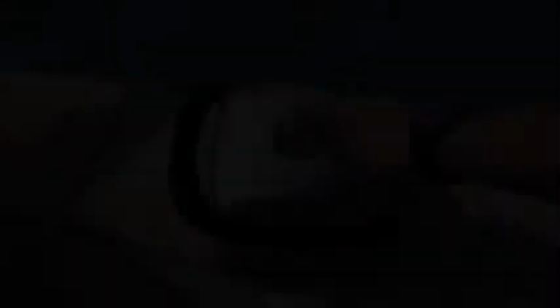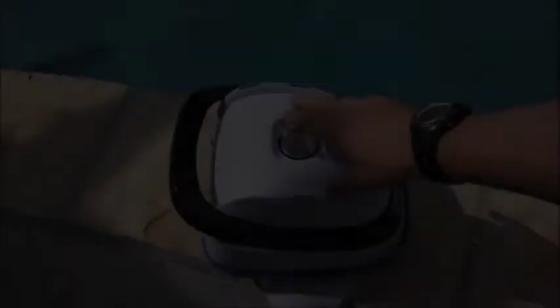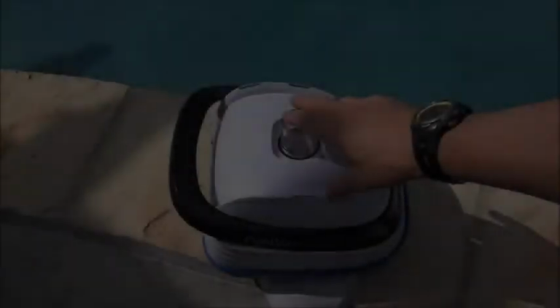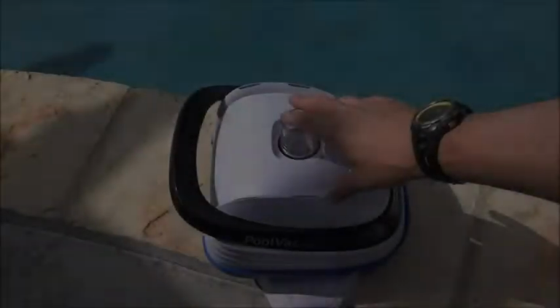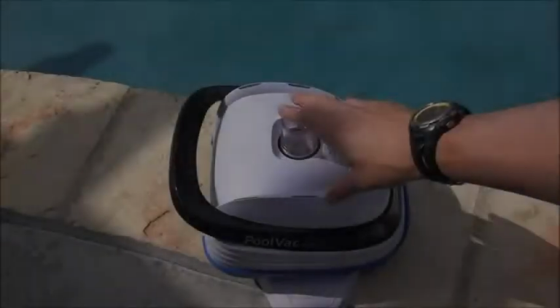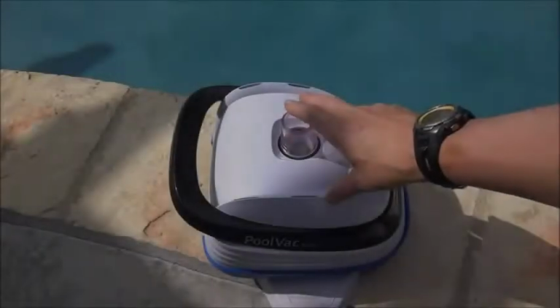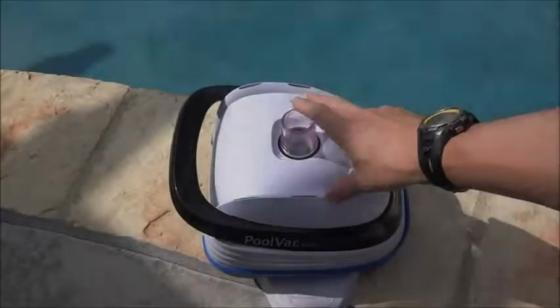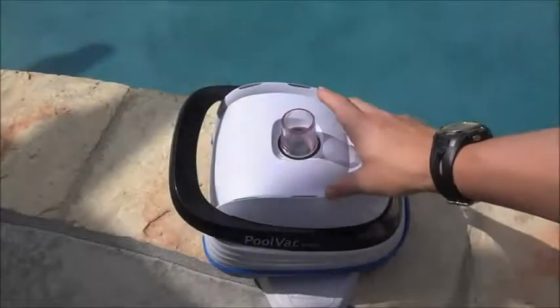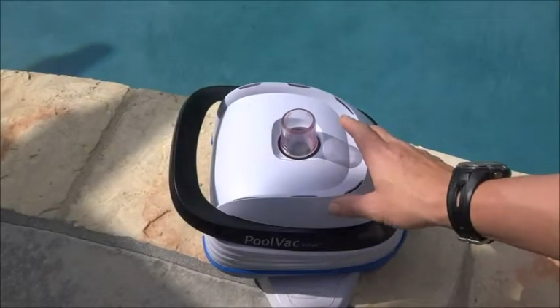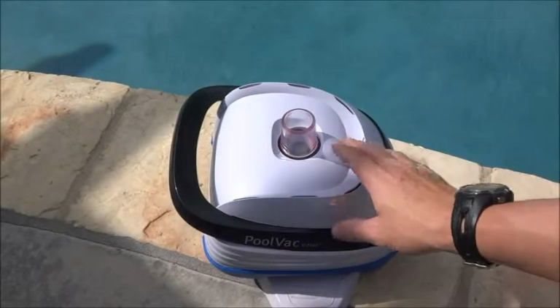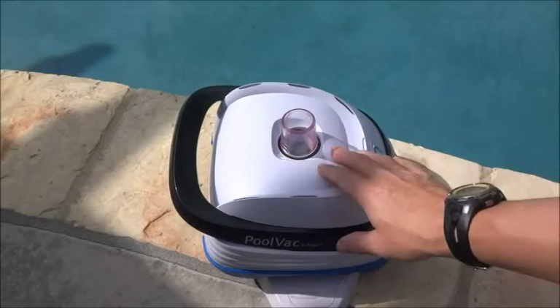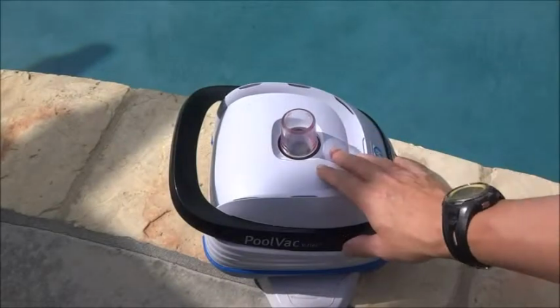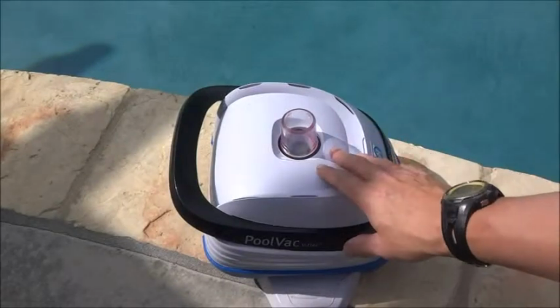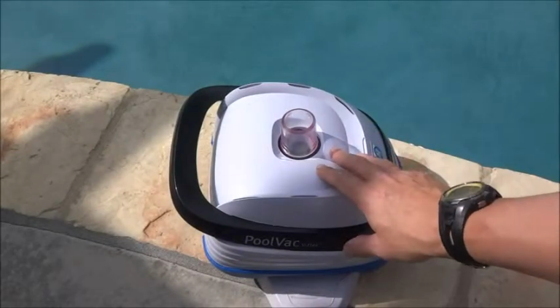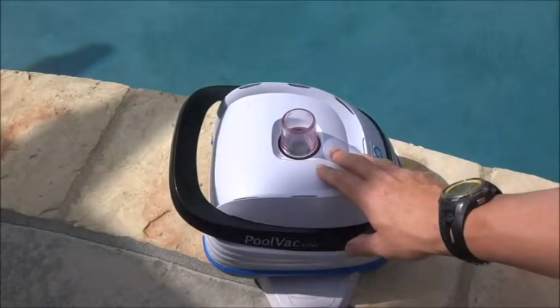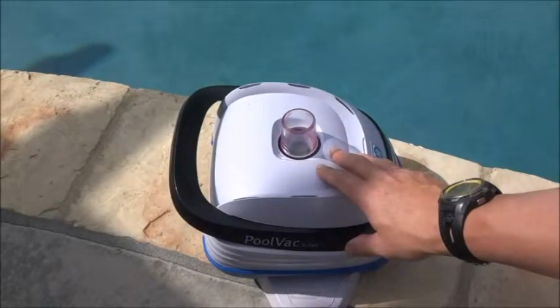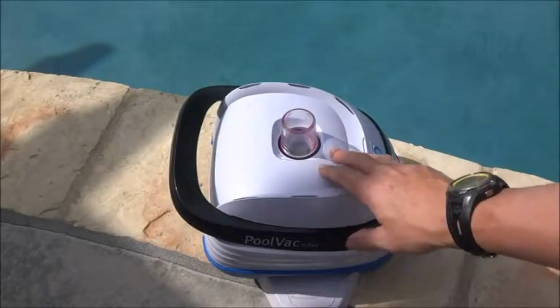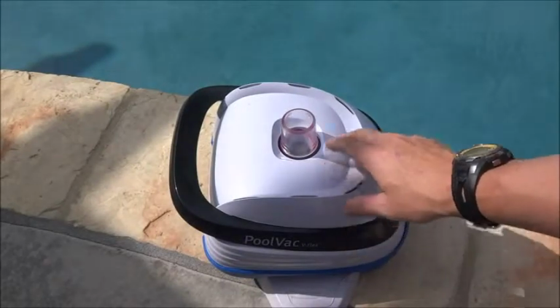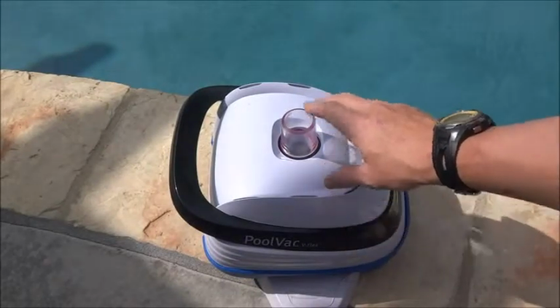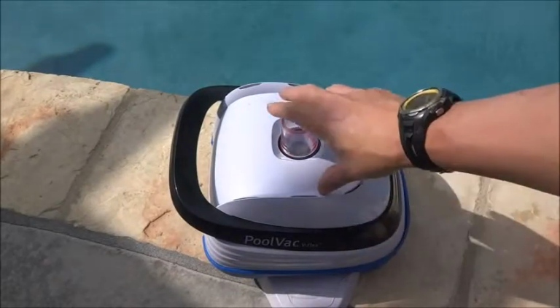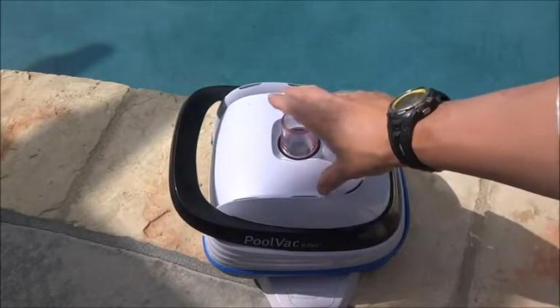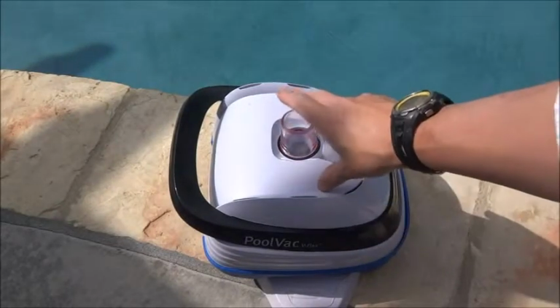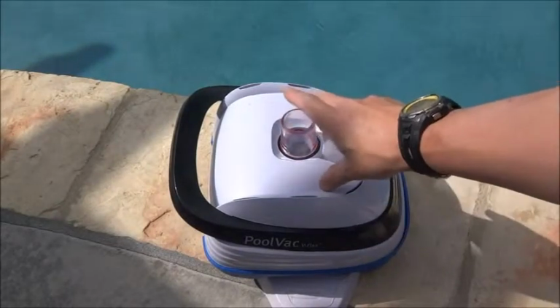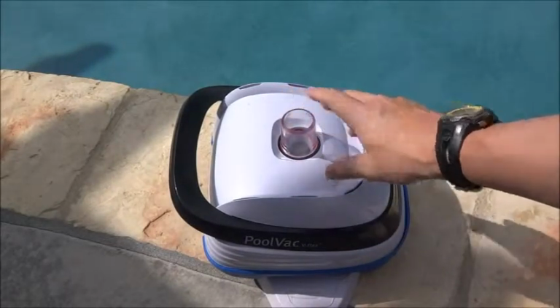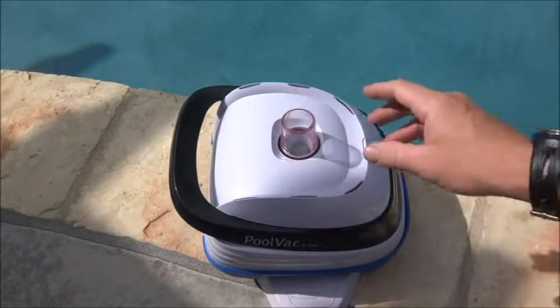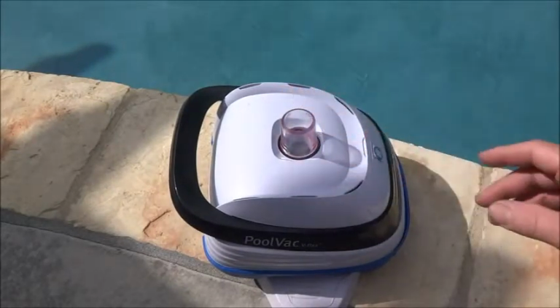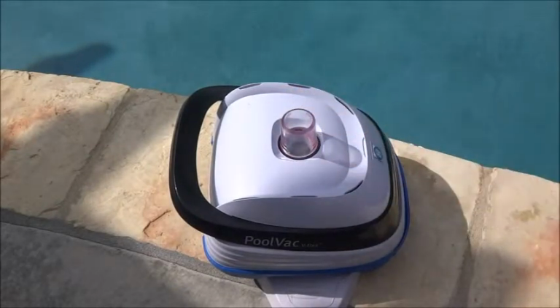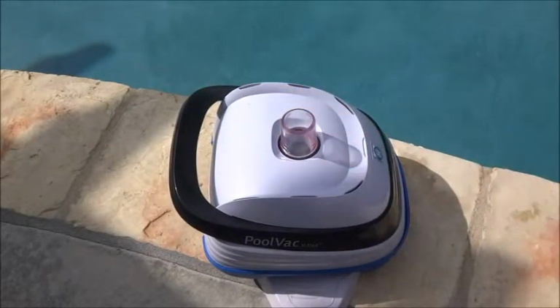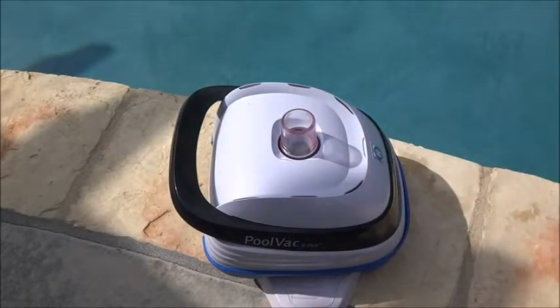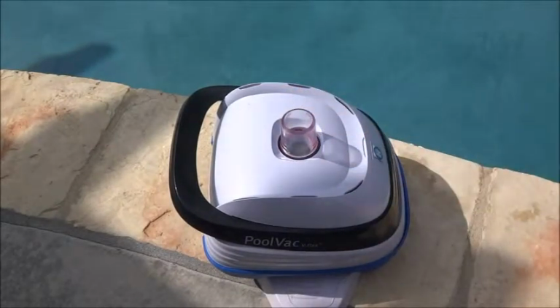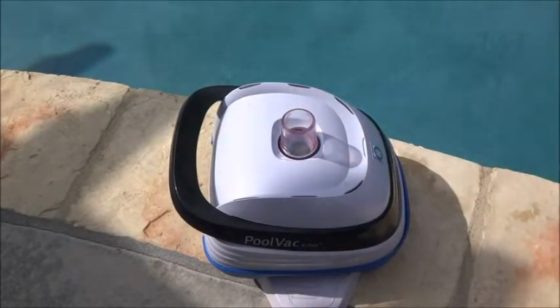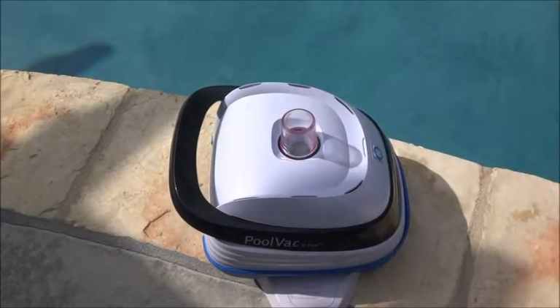The Hayward Pool Vac V-Flex is a beast with dirt and debris and is a solid choice for a suction side cleaner for your pool.